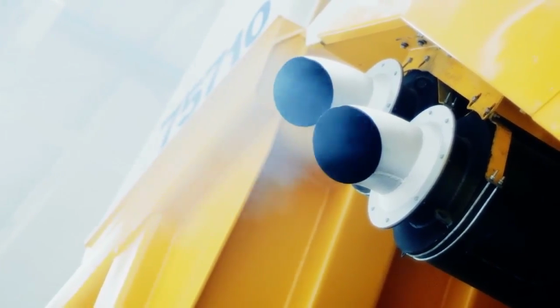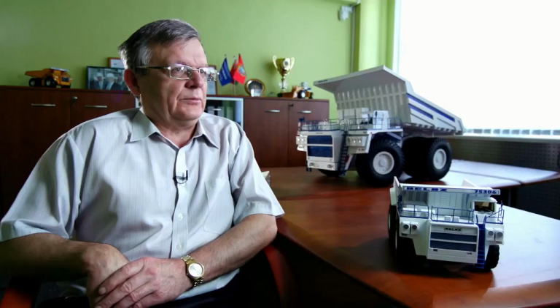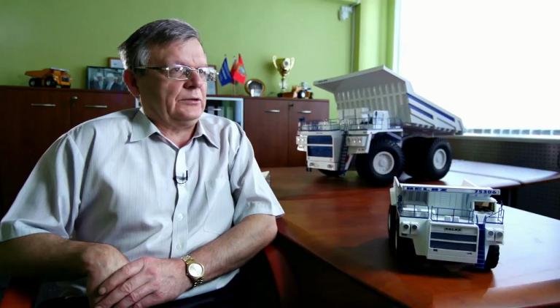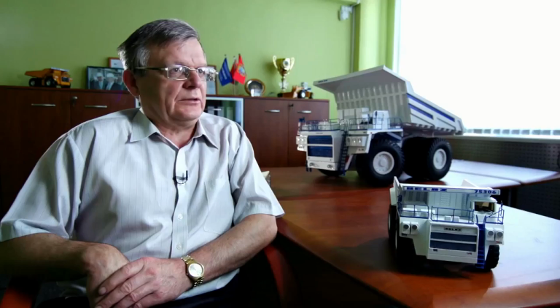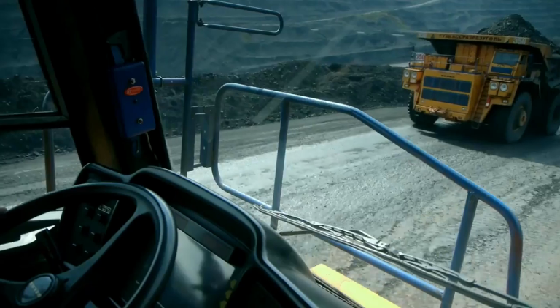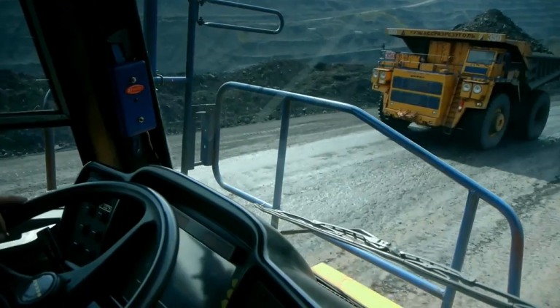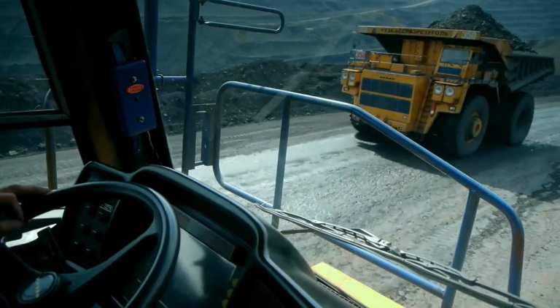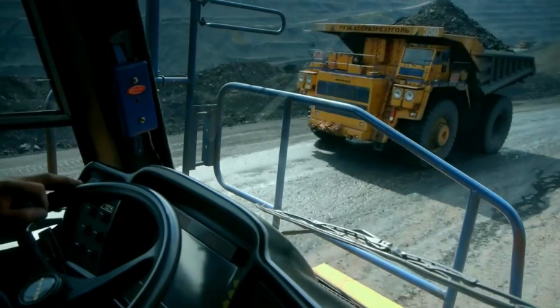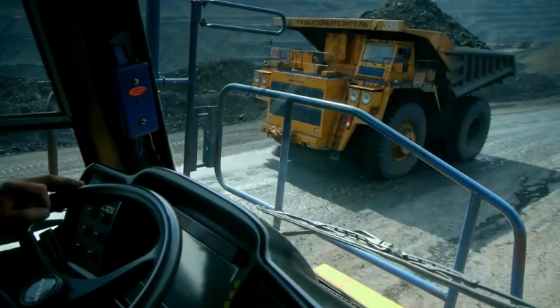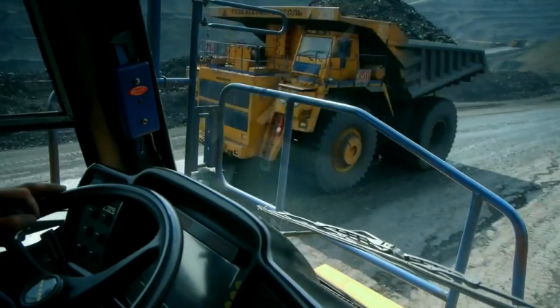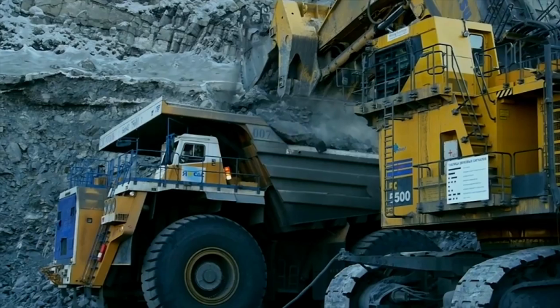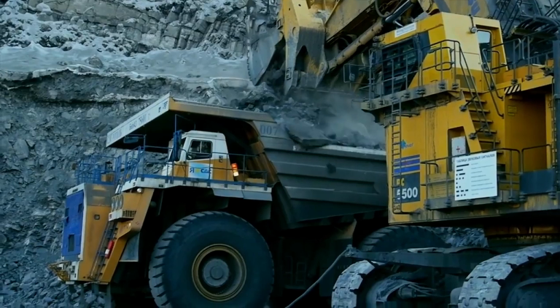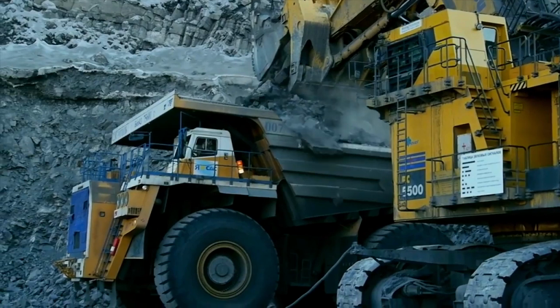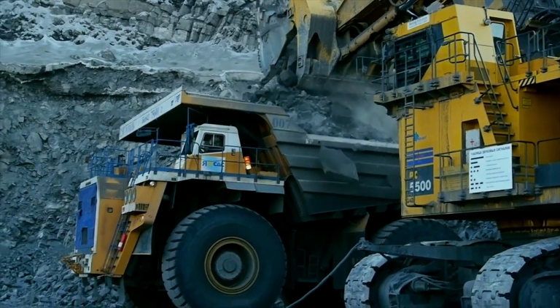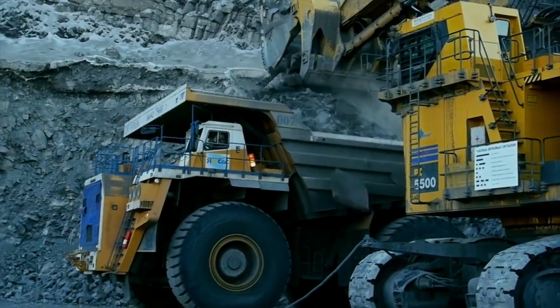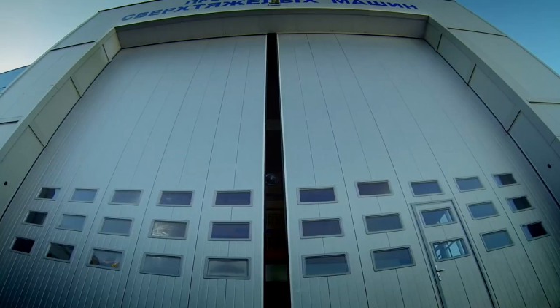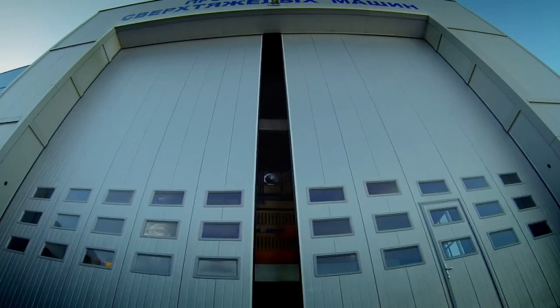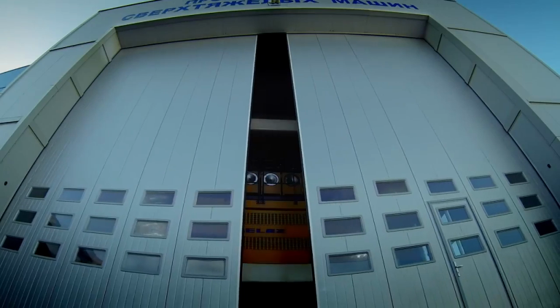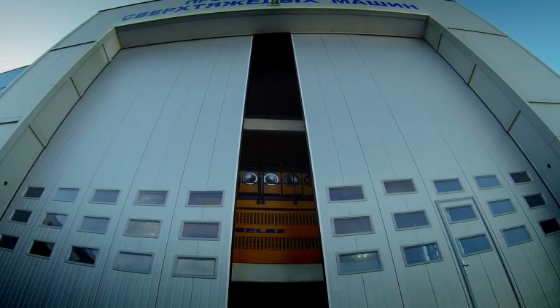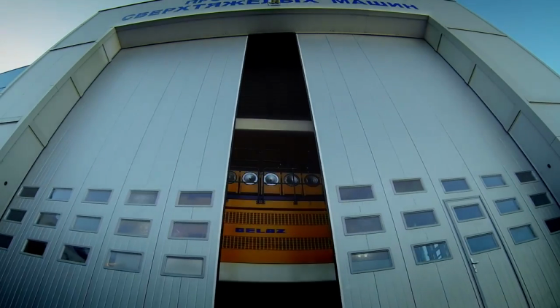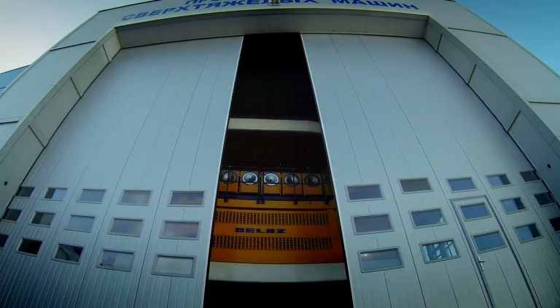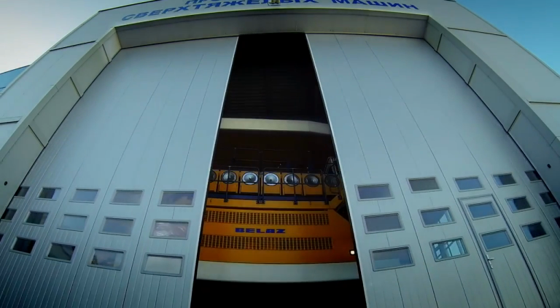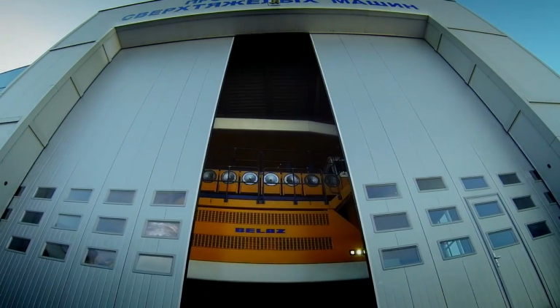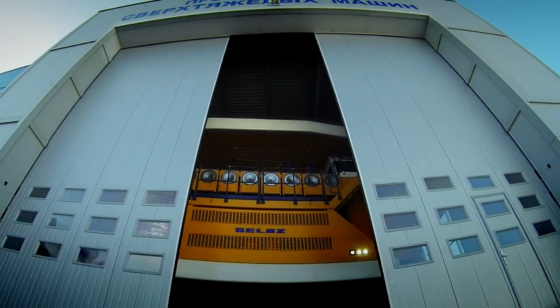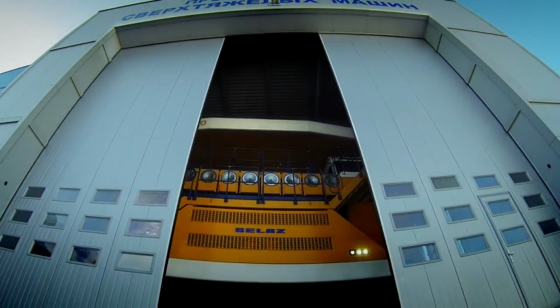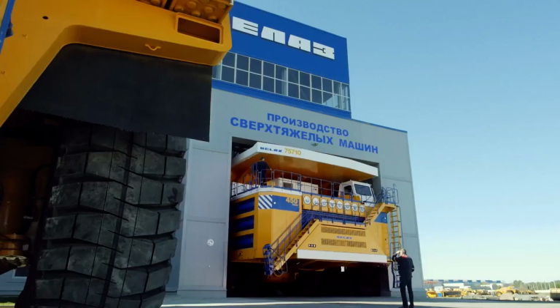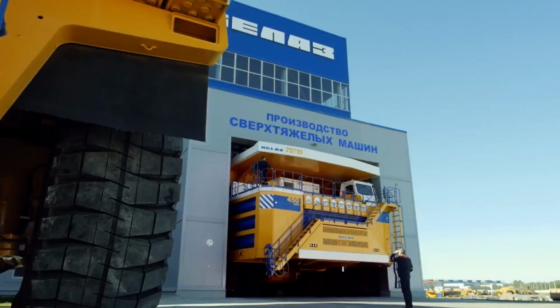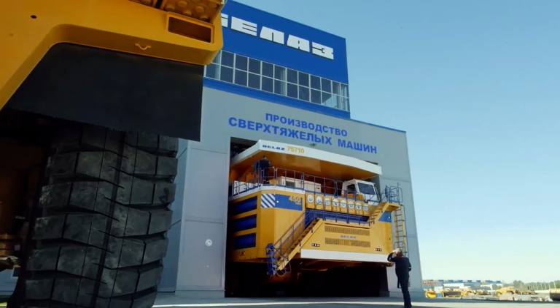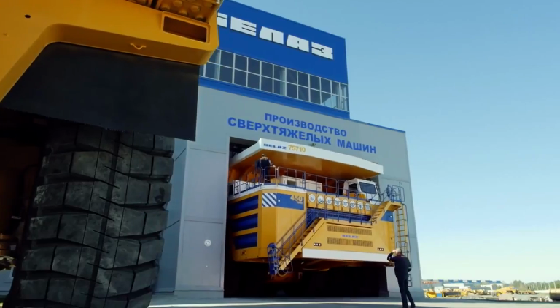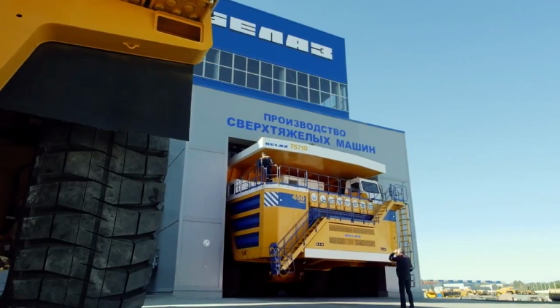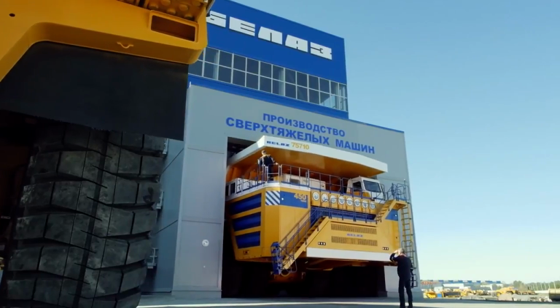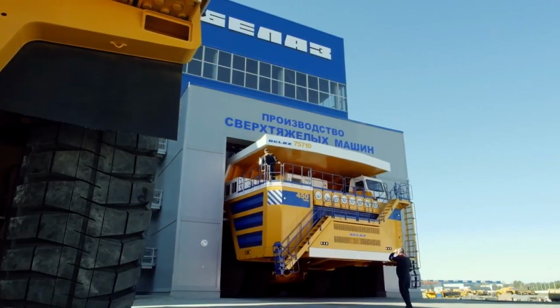The truck can drive on the same roads as a 360-ton truck. It fits into the same dimensions of the repair bay.